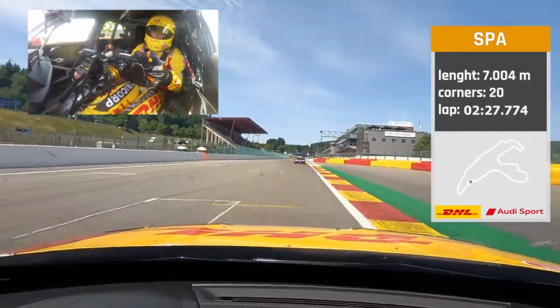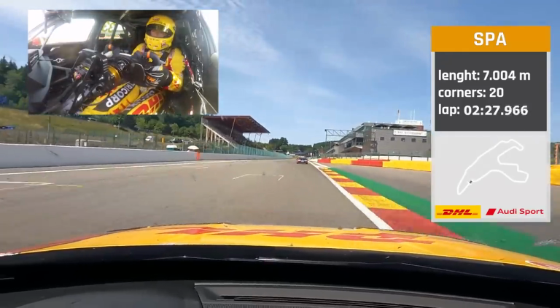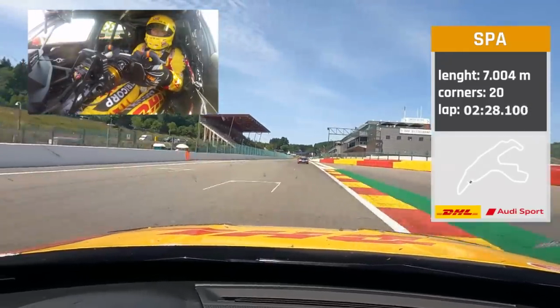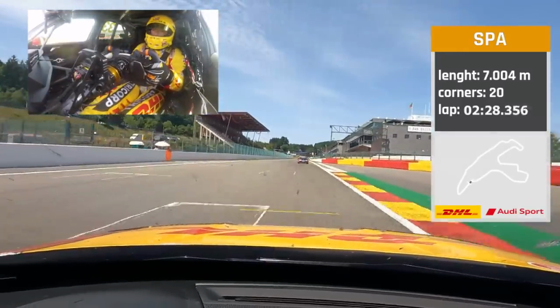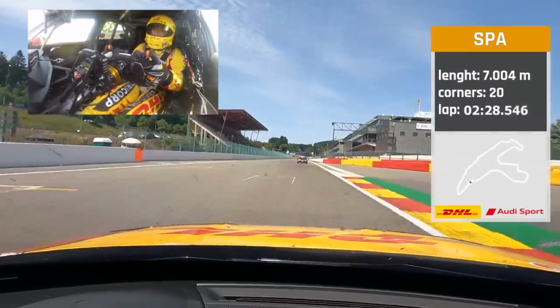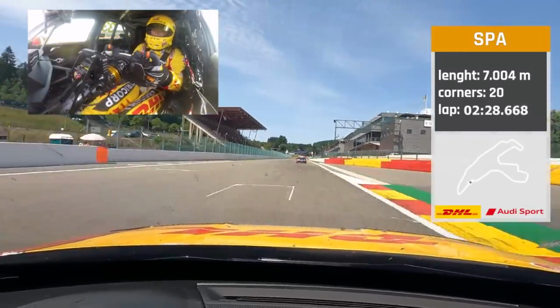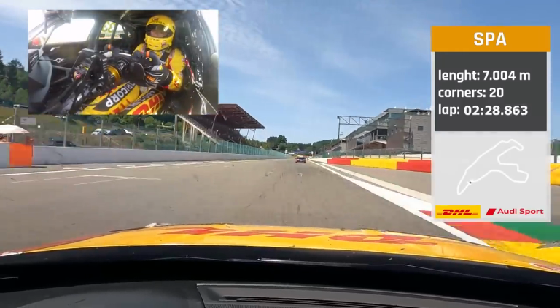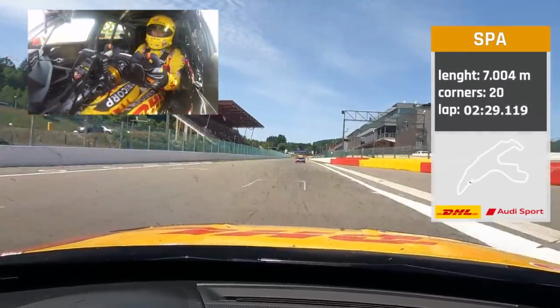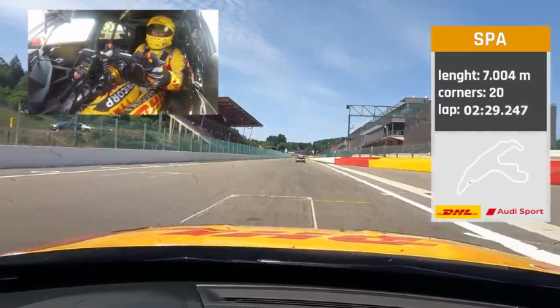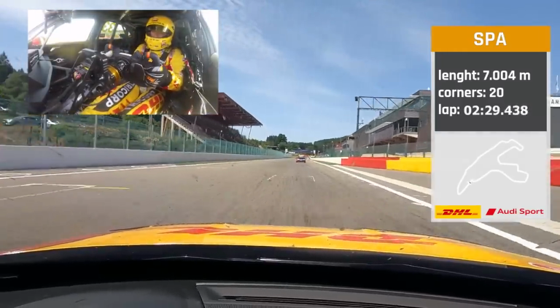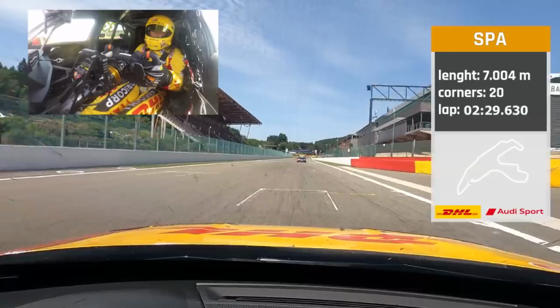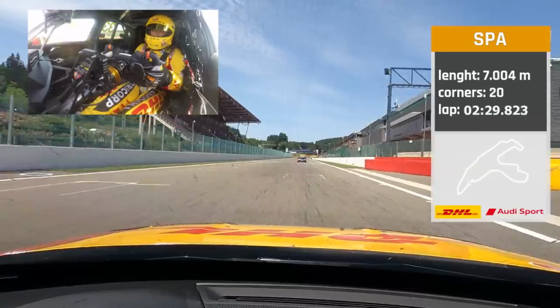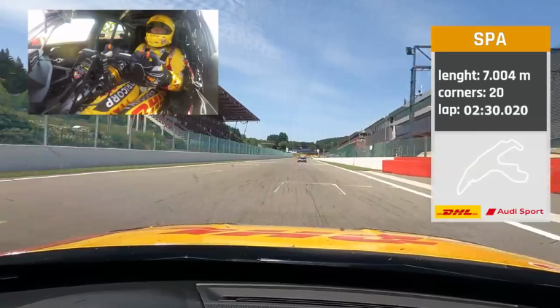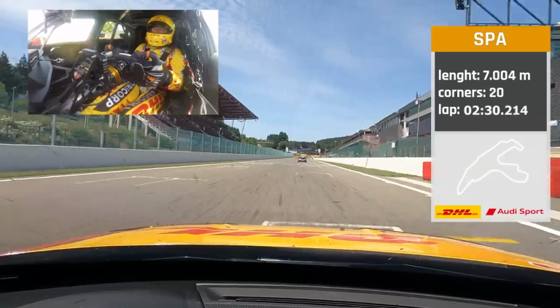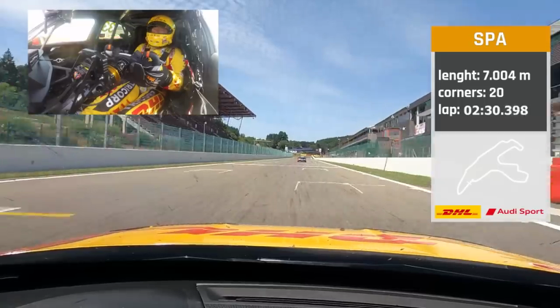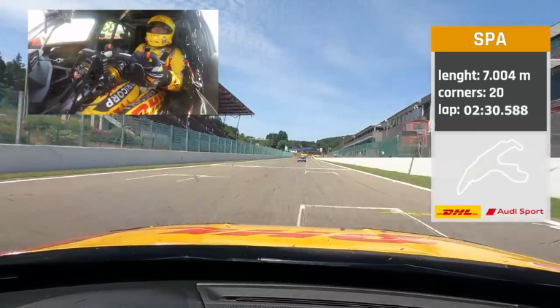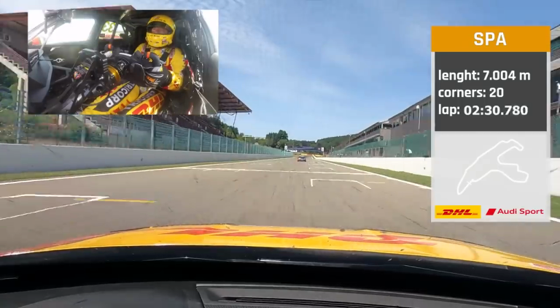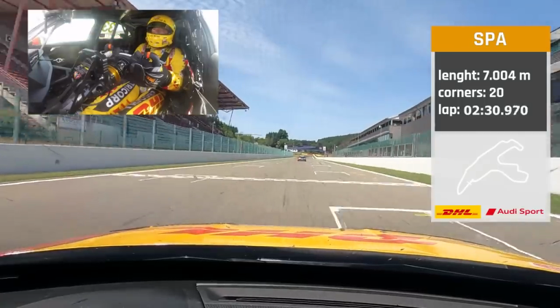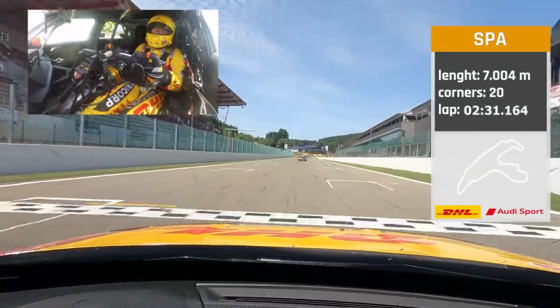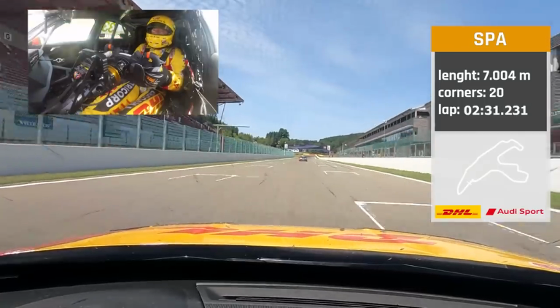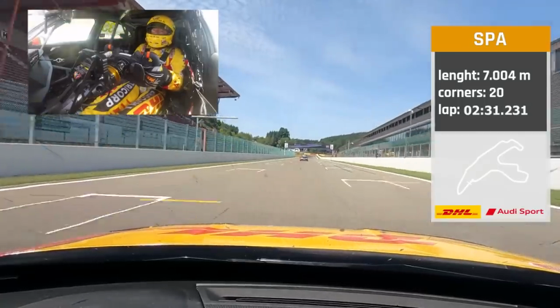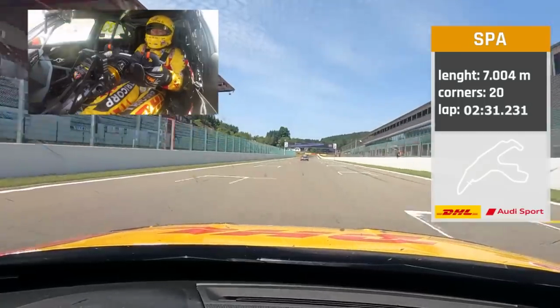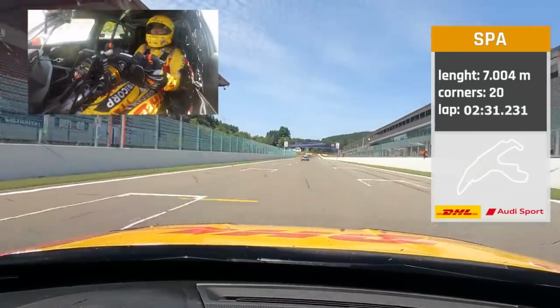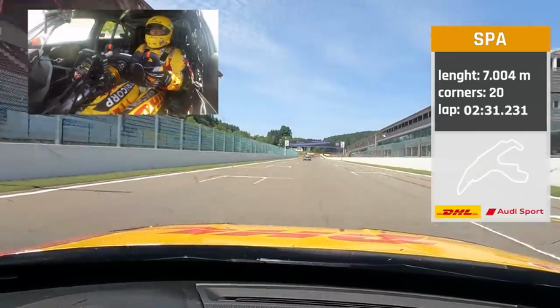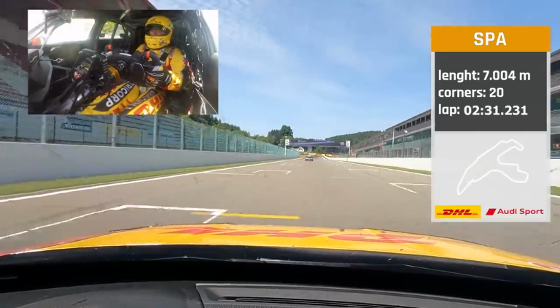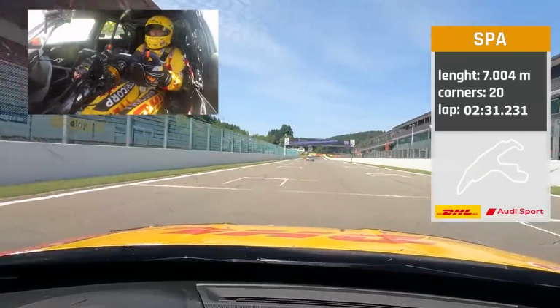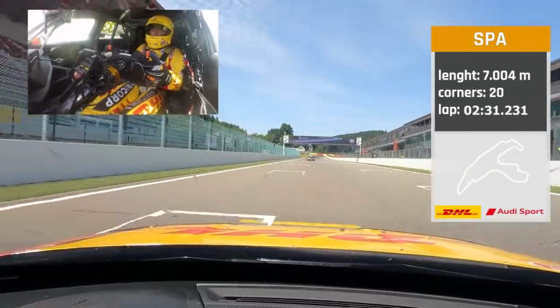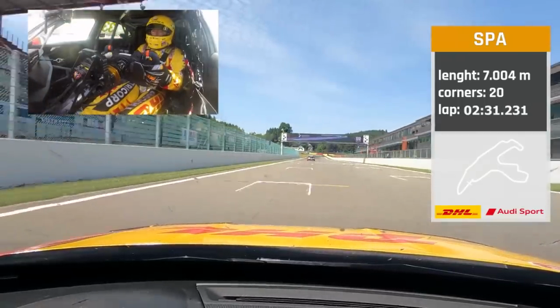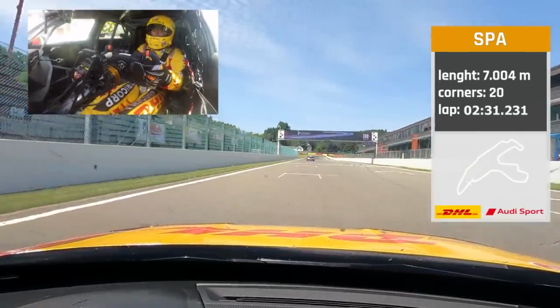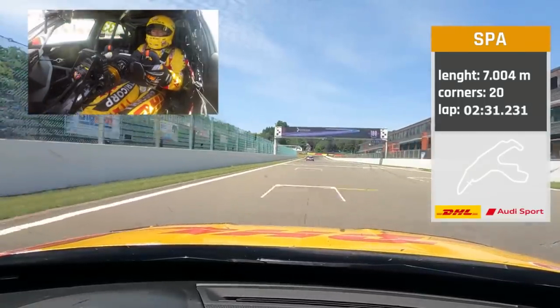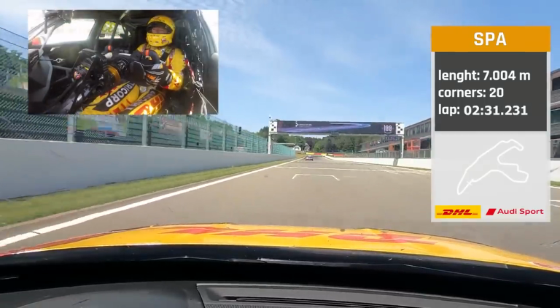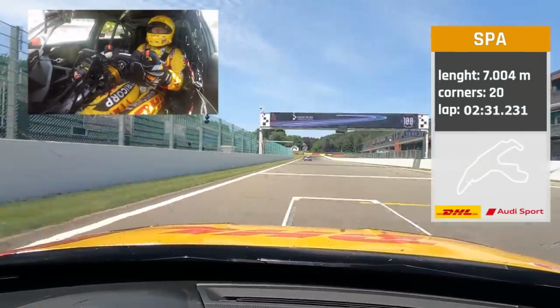And this was a lap with Tom Cornell in 2022 with the Audi RS3.